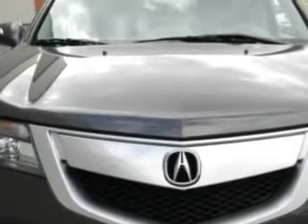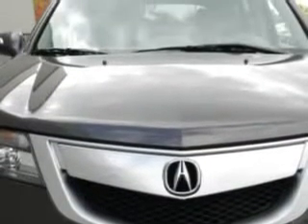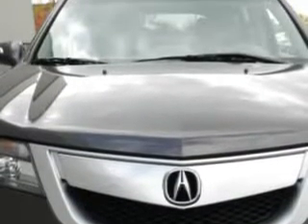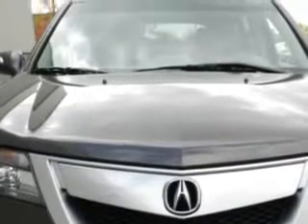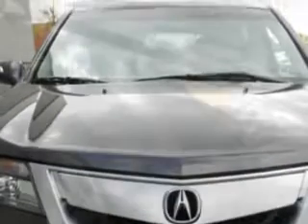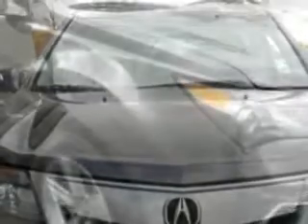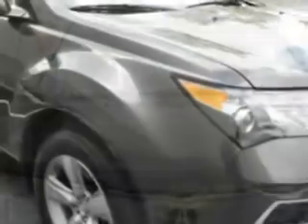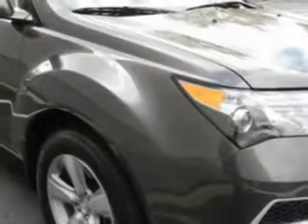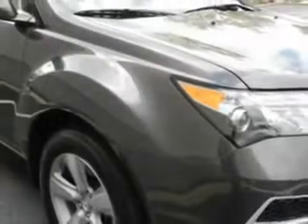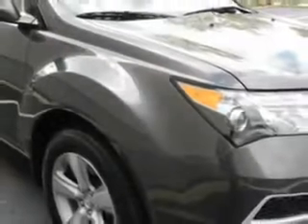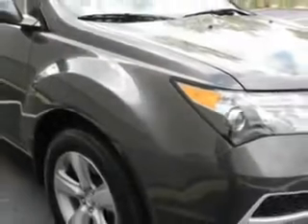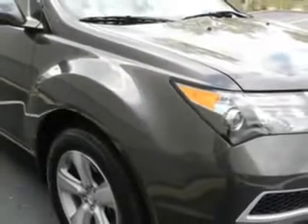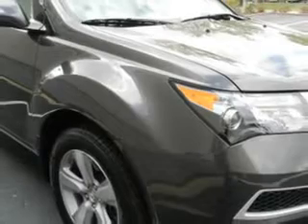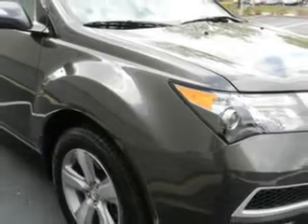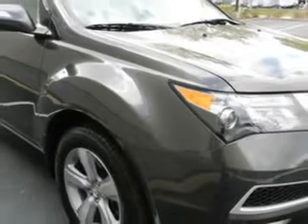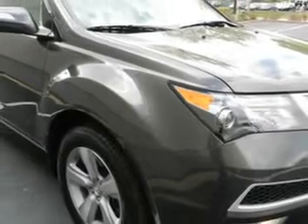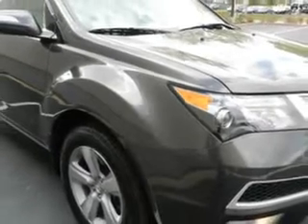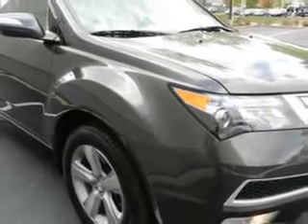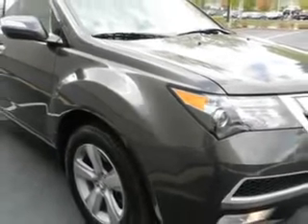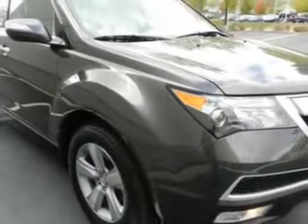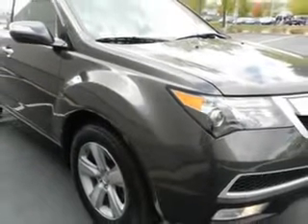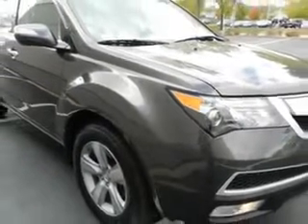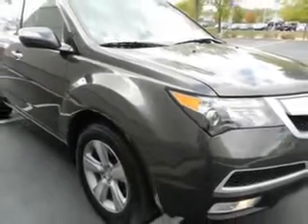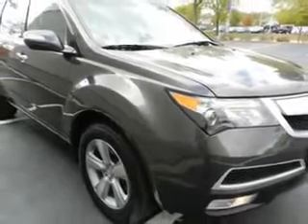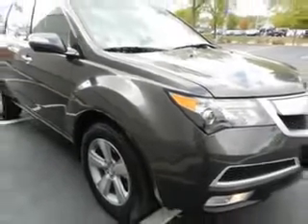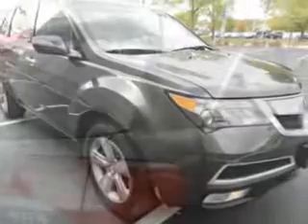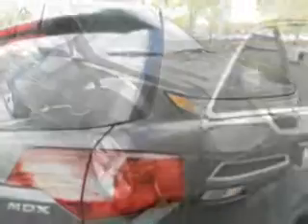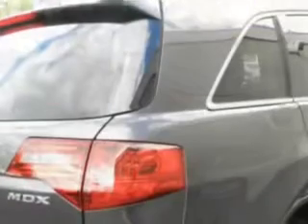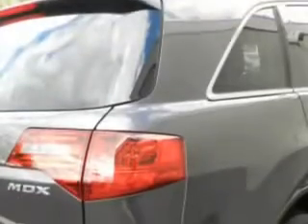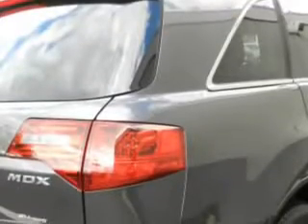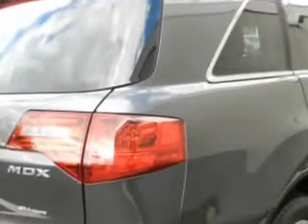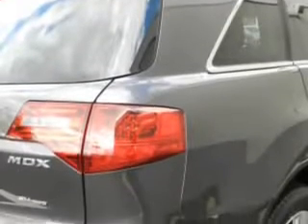Check out this Grigio Metallic 2011 Acura MDX Technology, equipped with a 6-cylinder engine and an automatic transmission.